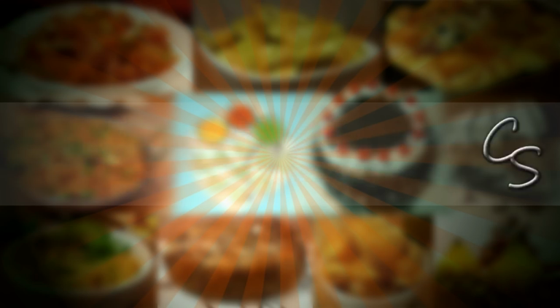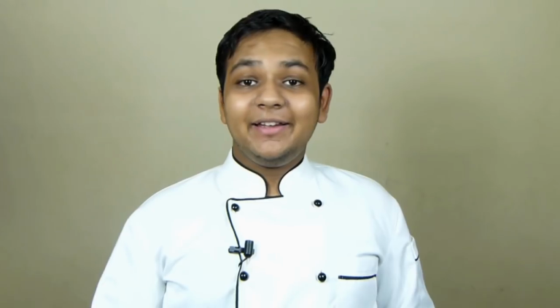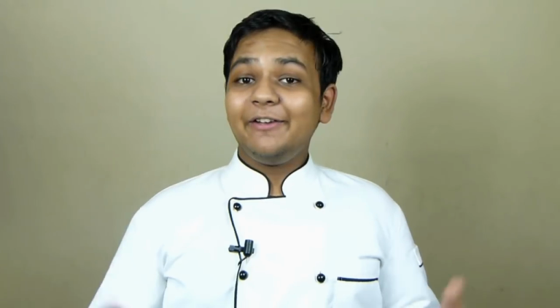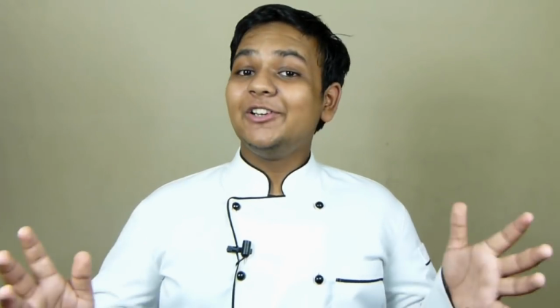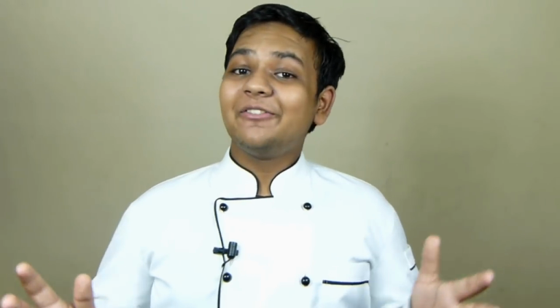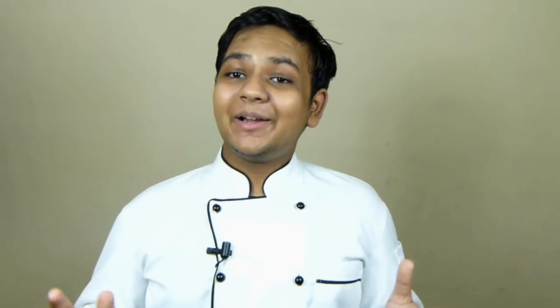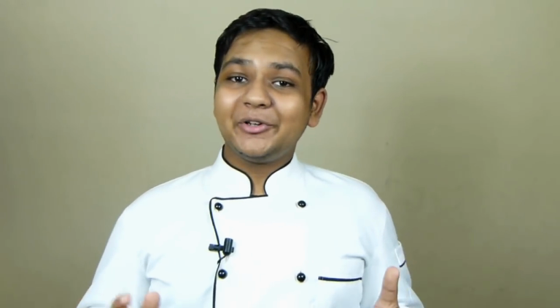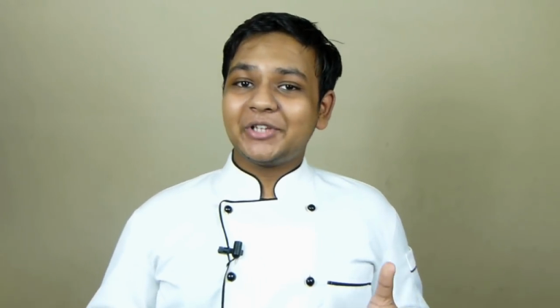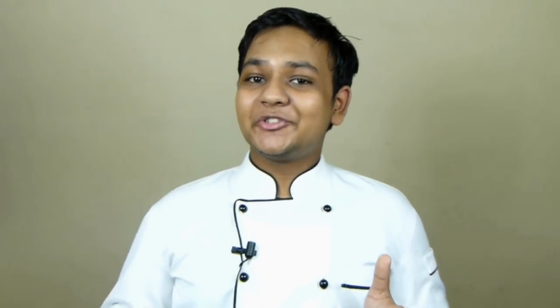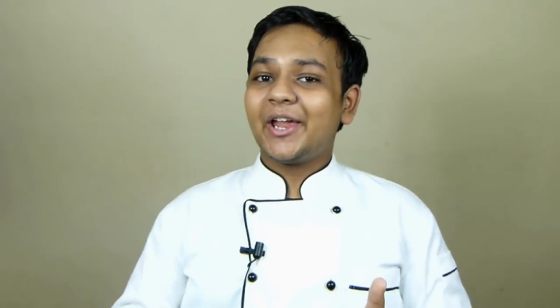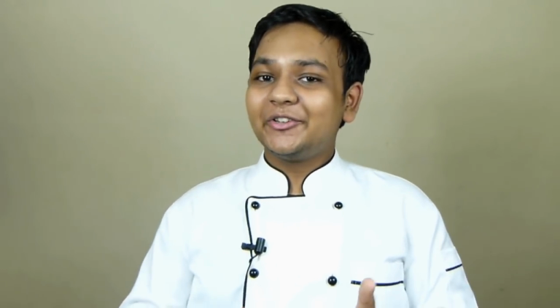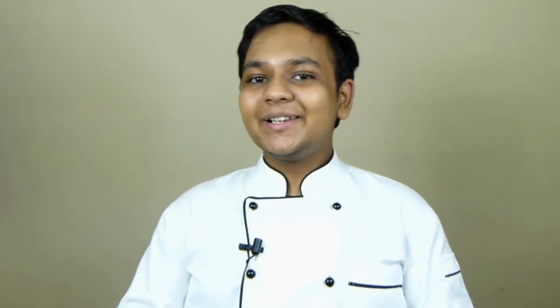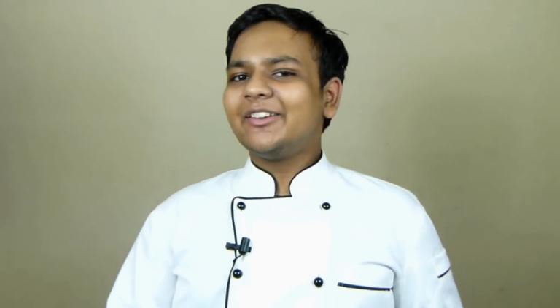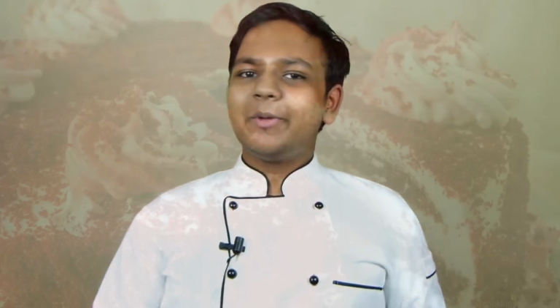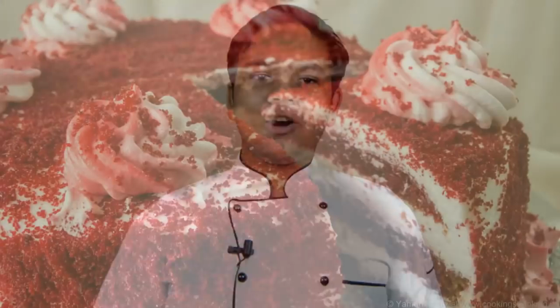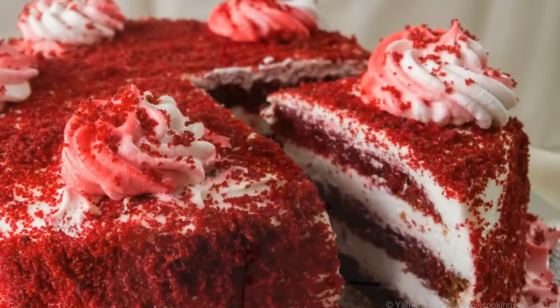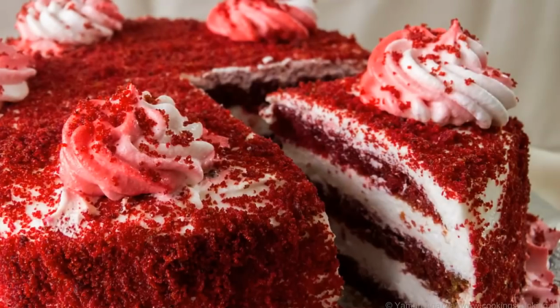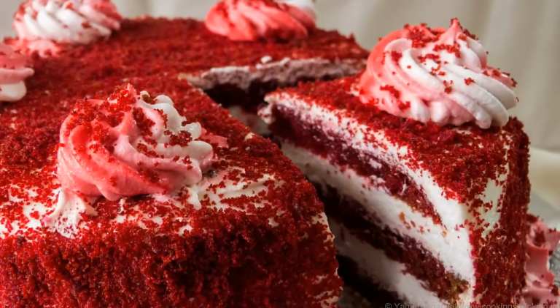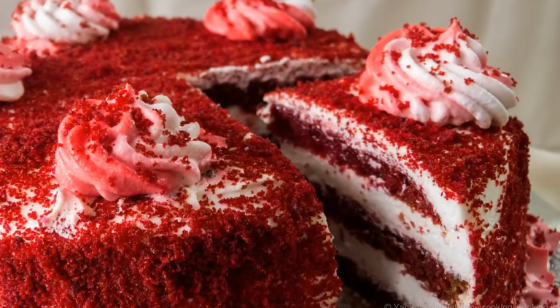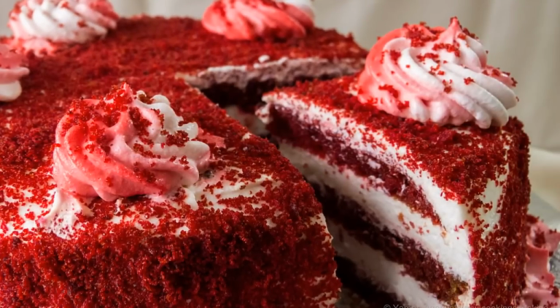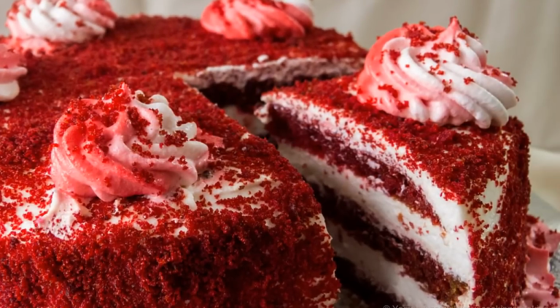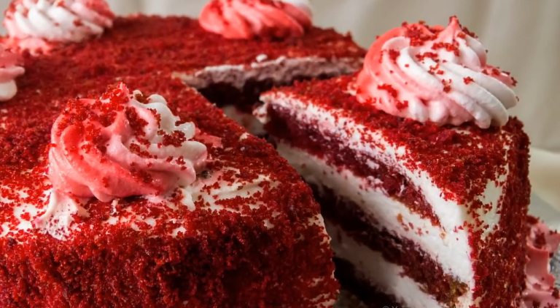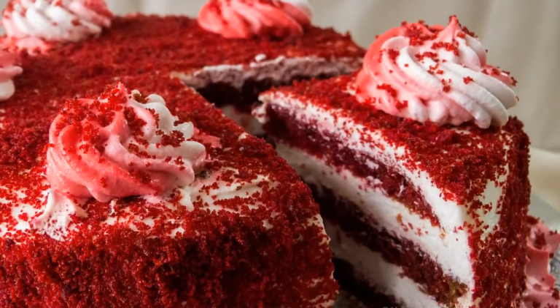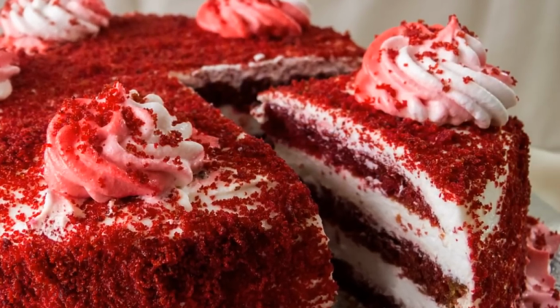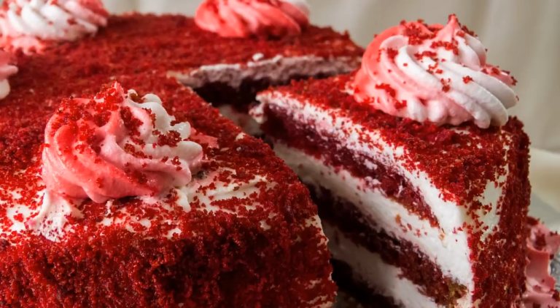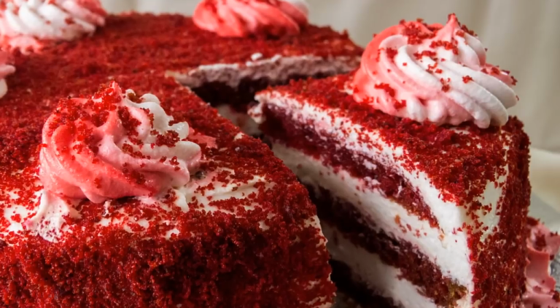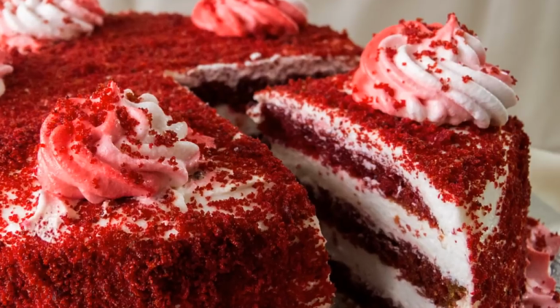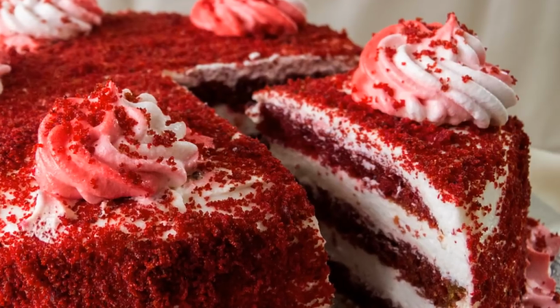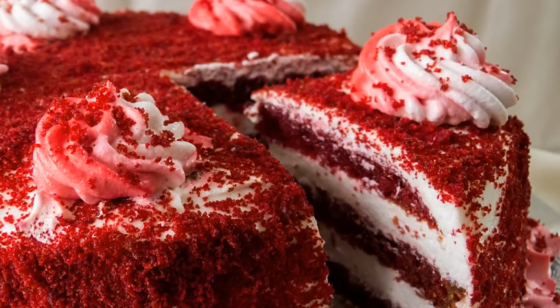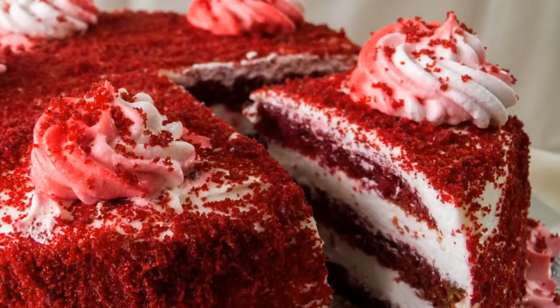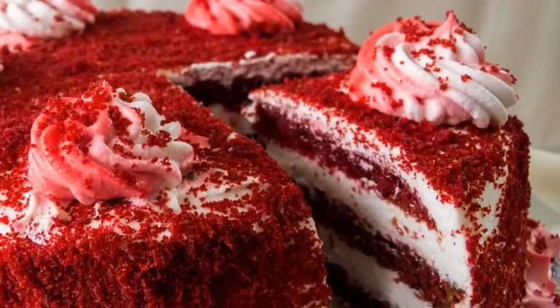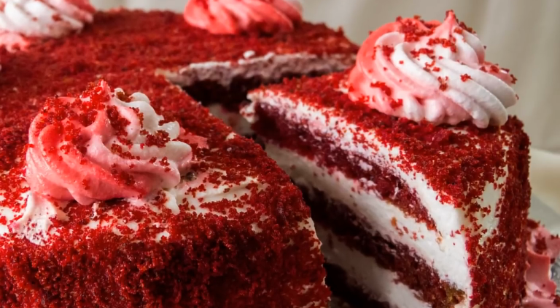Hey foodies, welcome to Cooking Shooting! Today let's bake our velvety cake — let's make some red velvet cake.